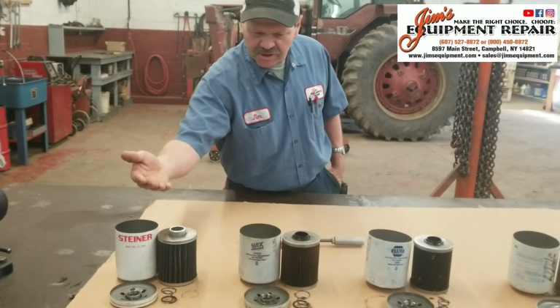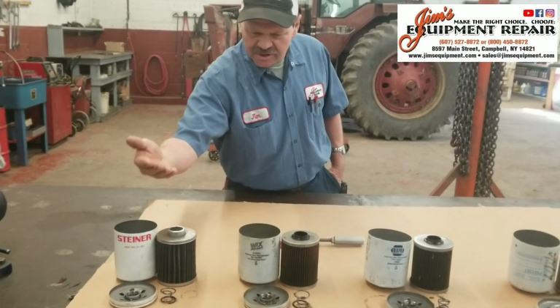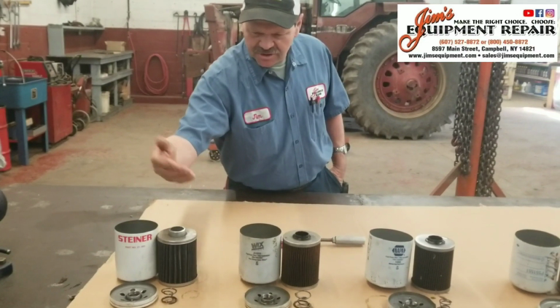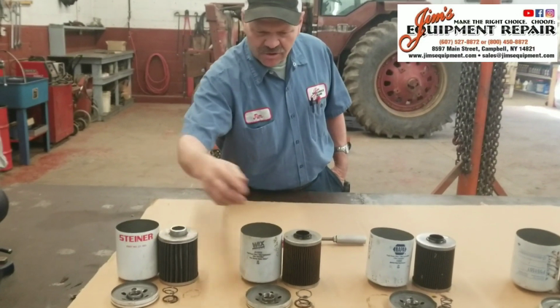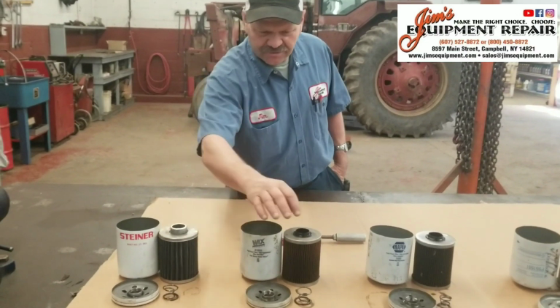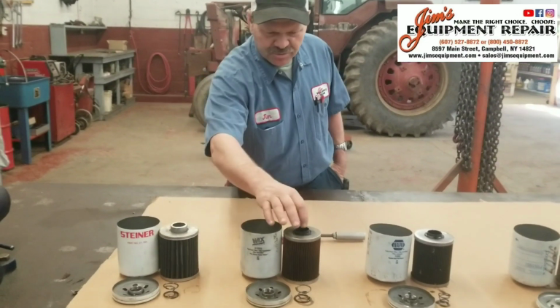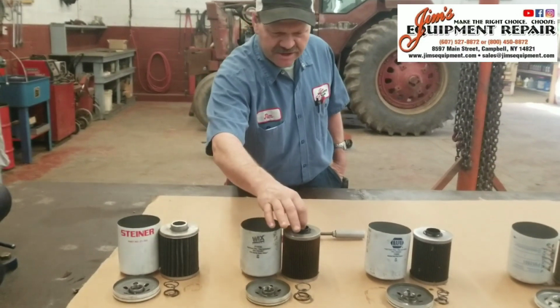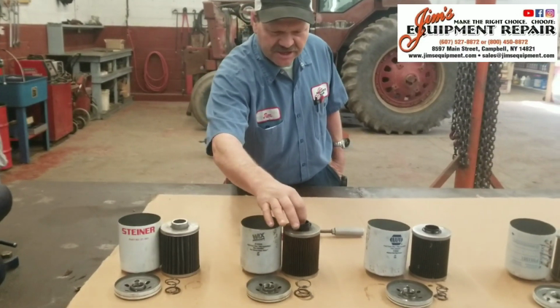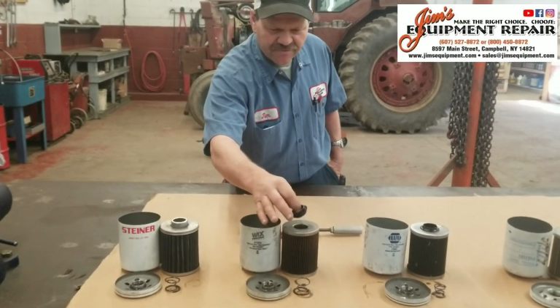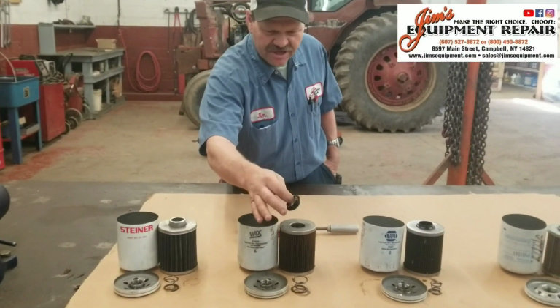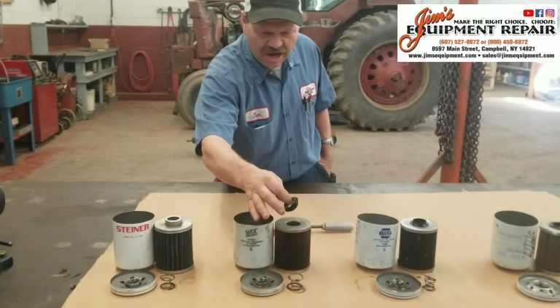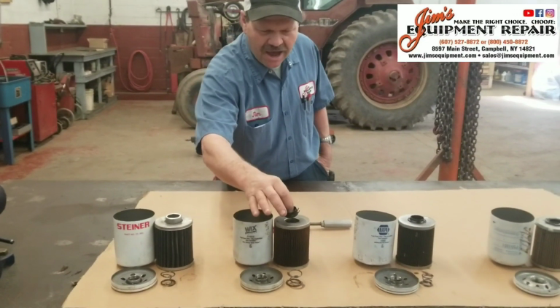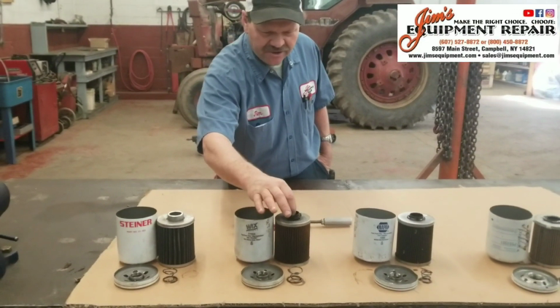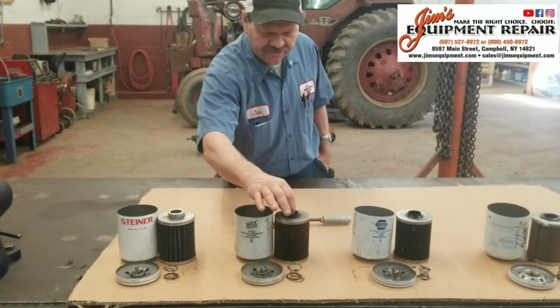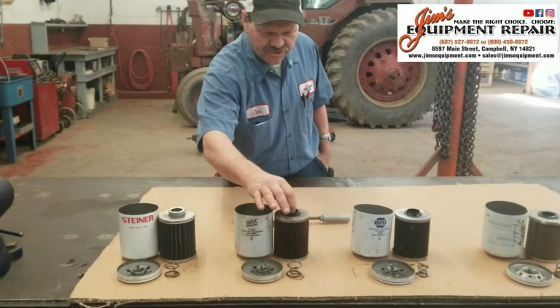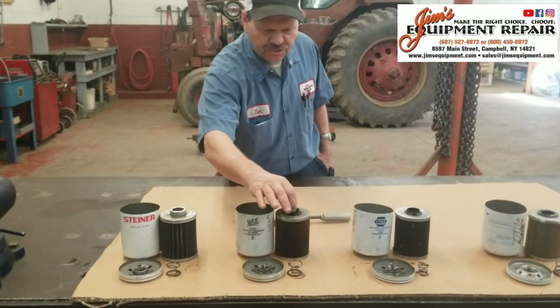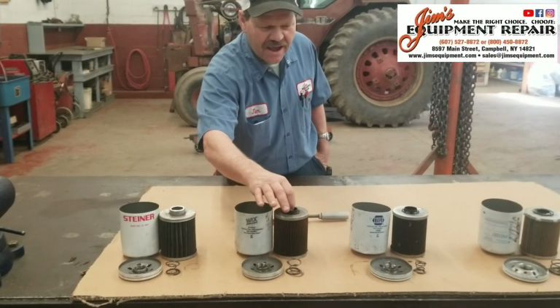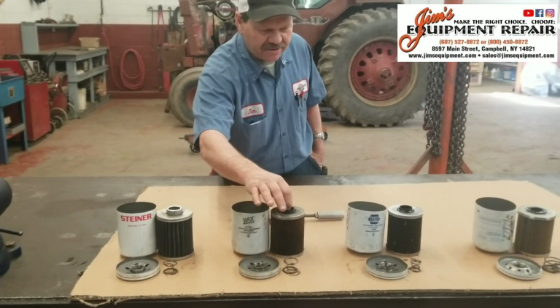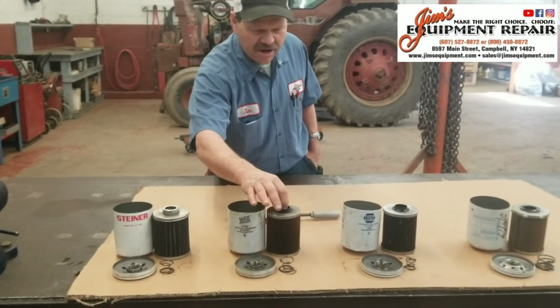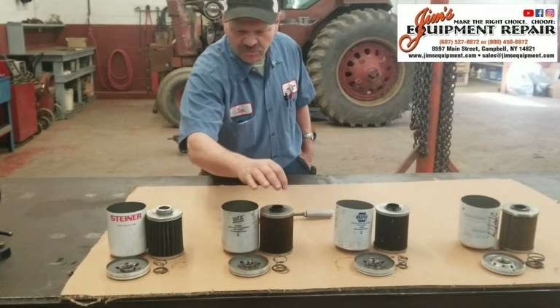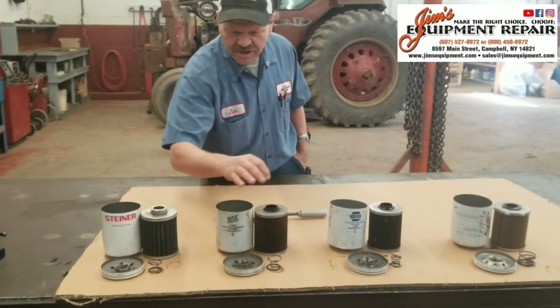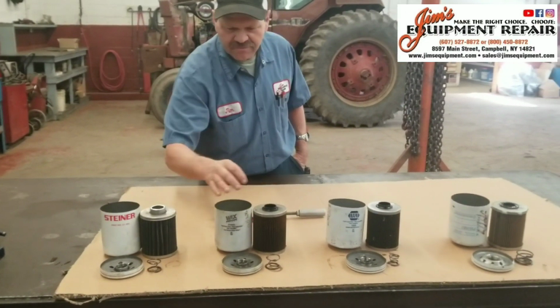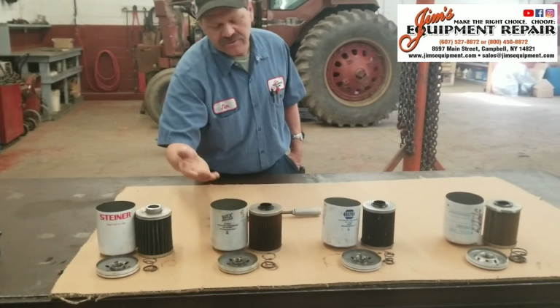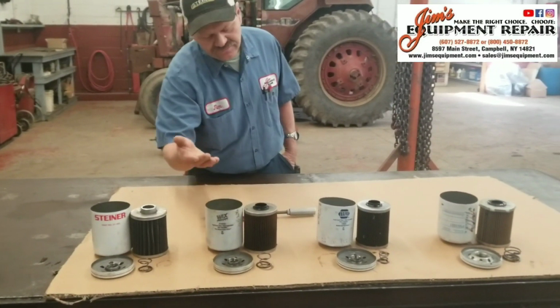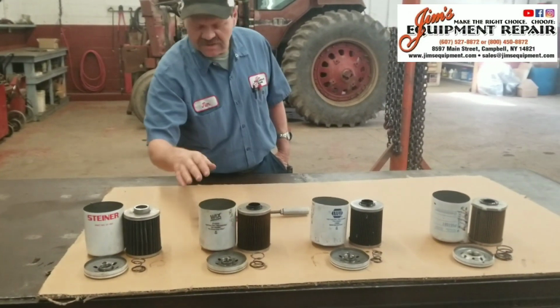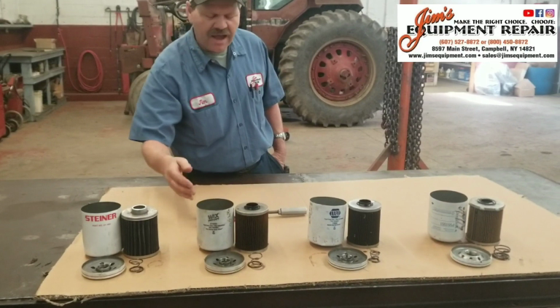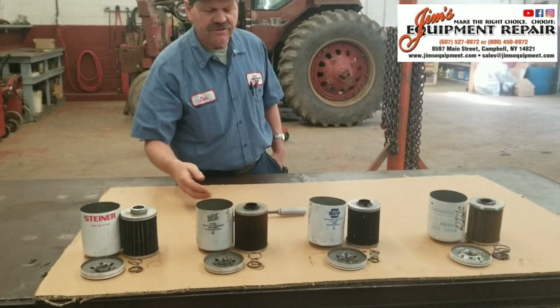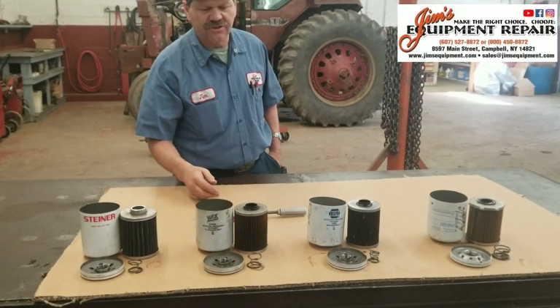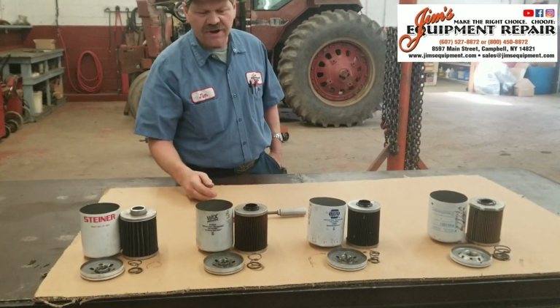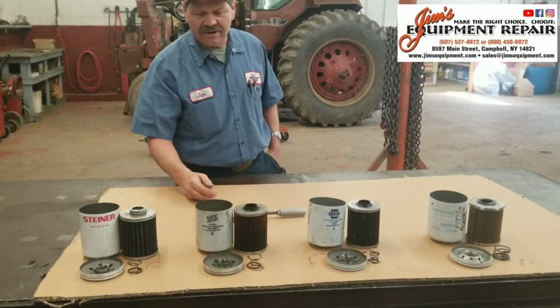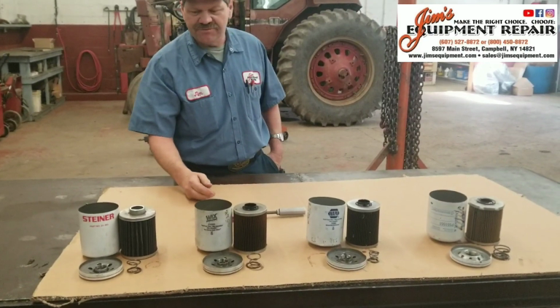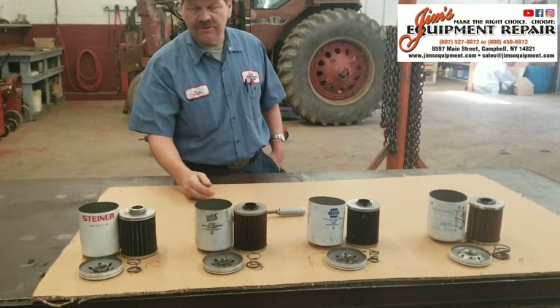So if this plastic ever gets hot enough to crack, melt, whatever — obviously you're not going to filter properly.